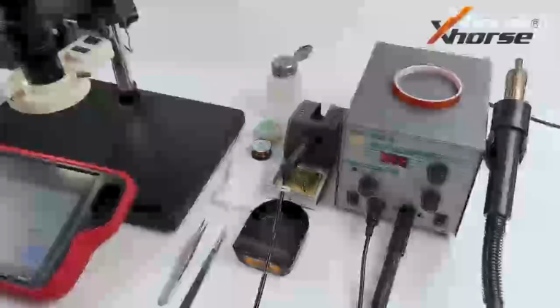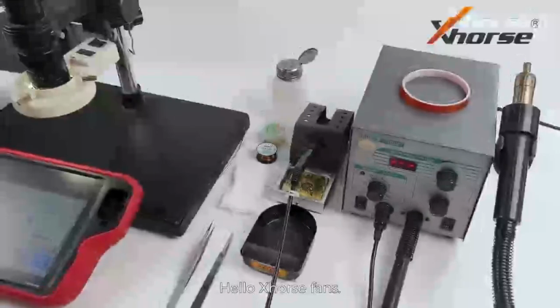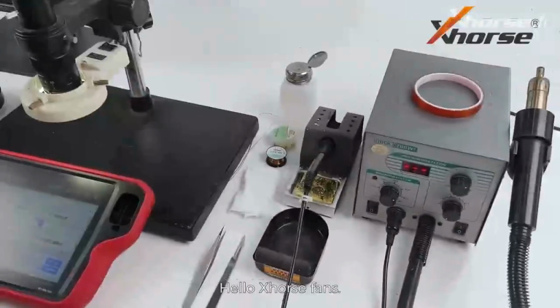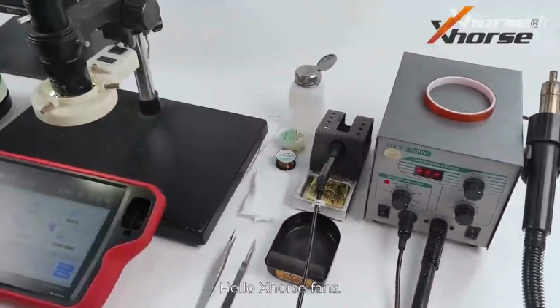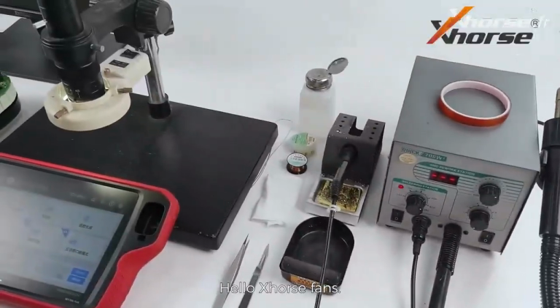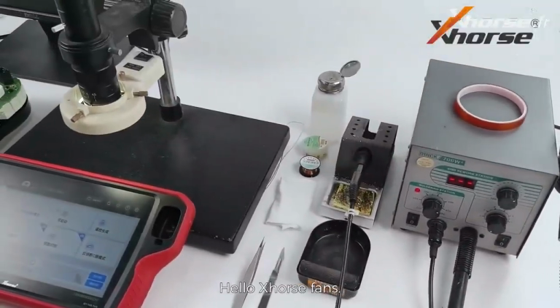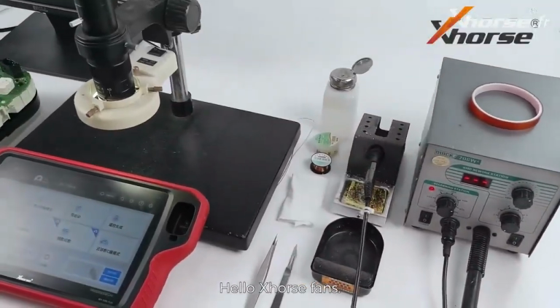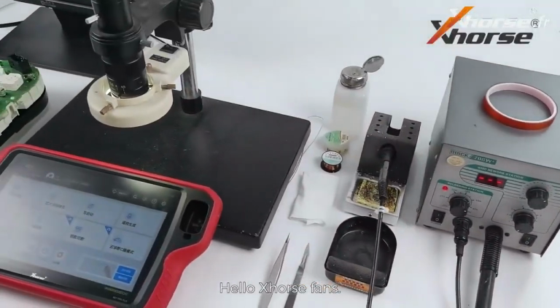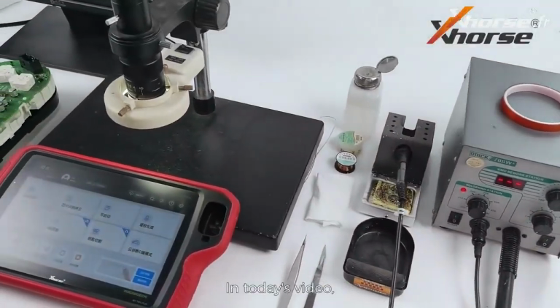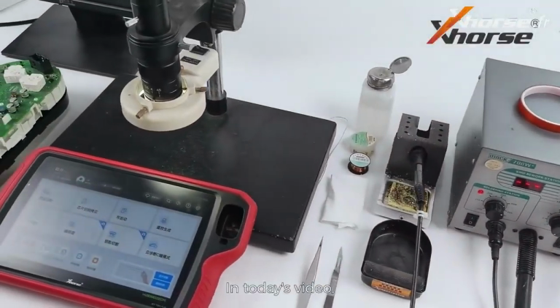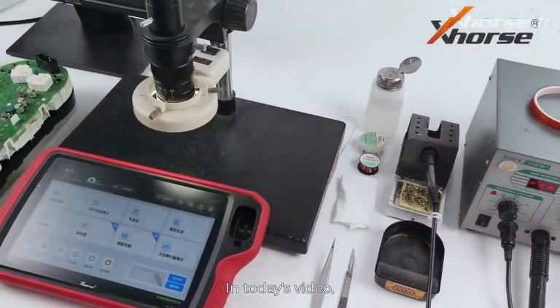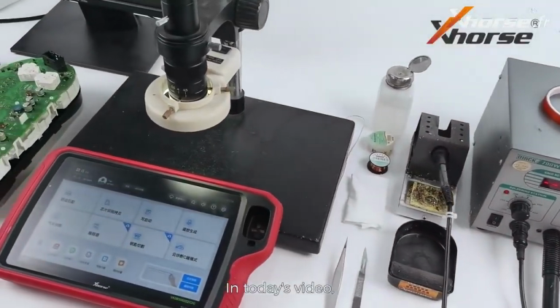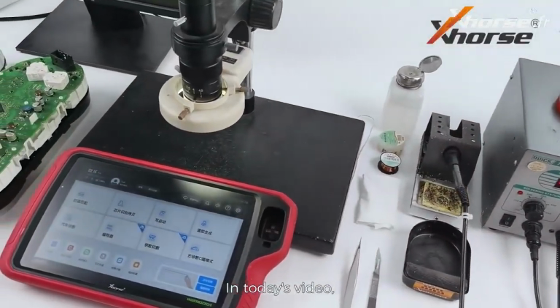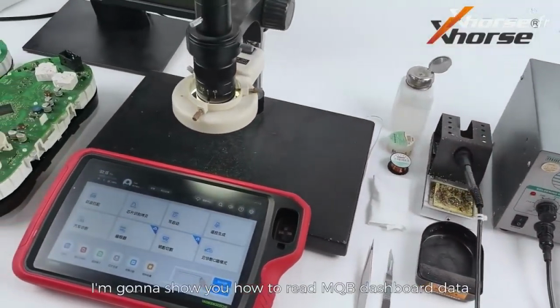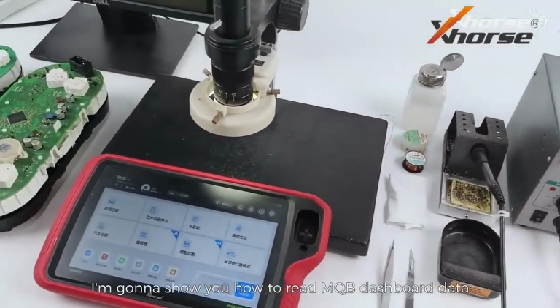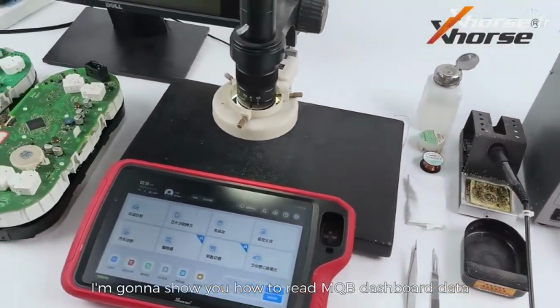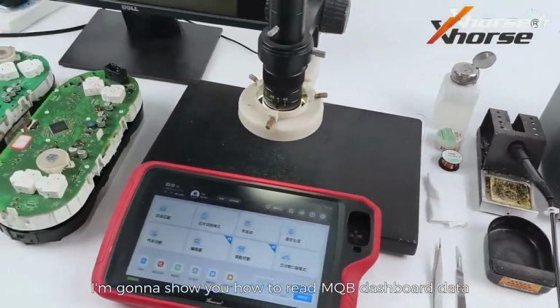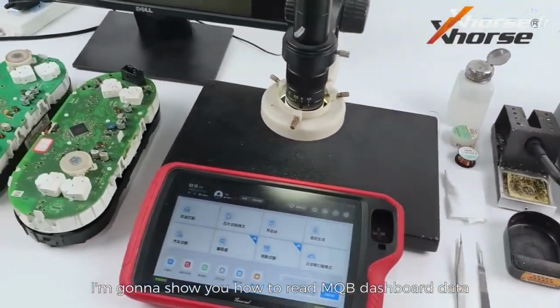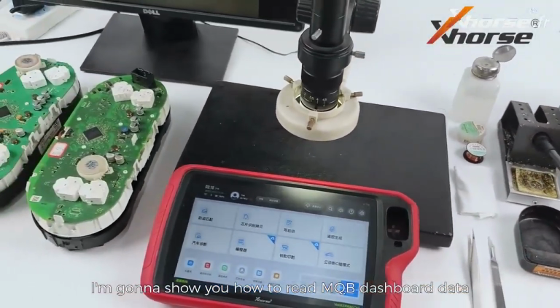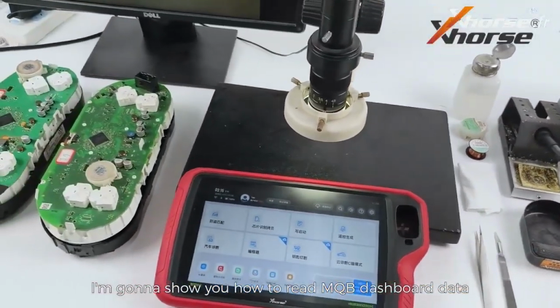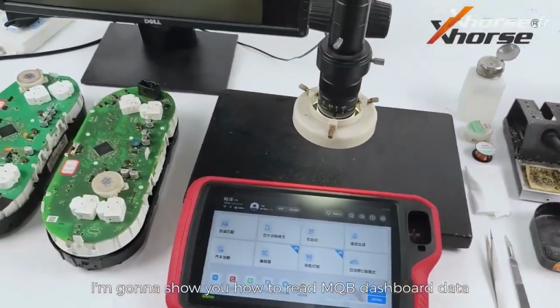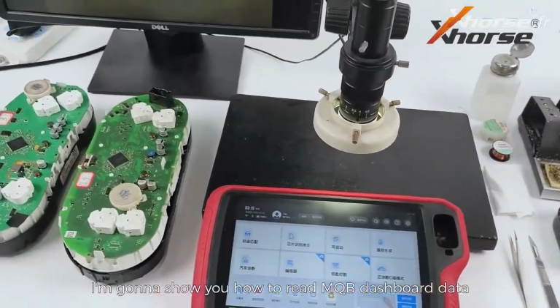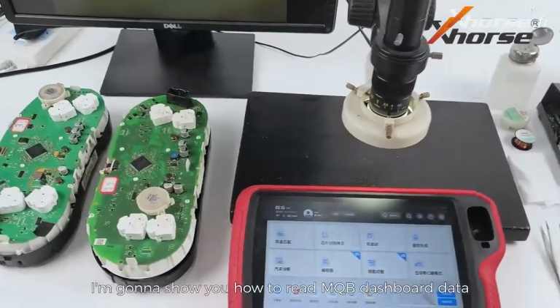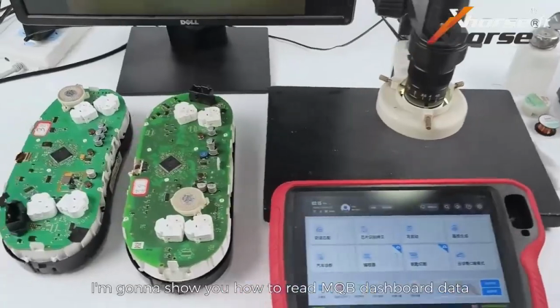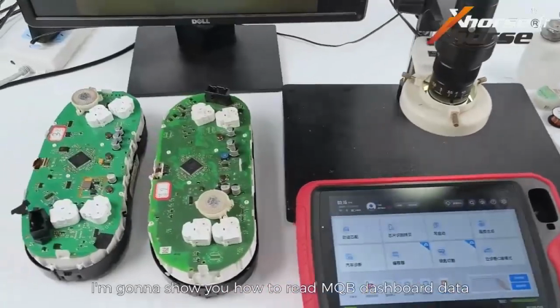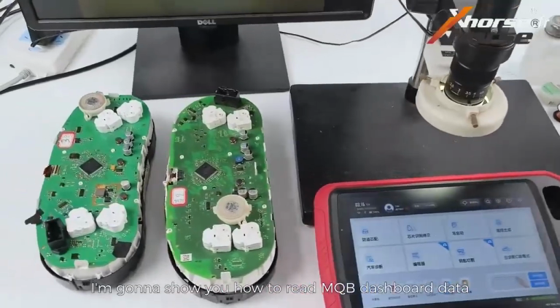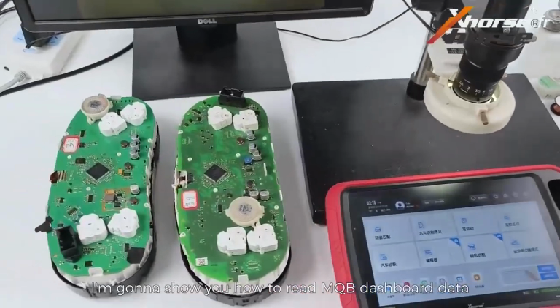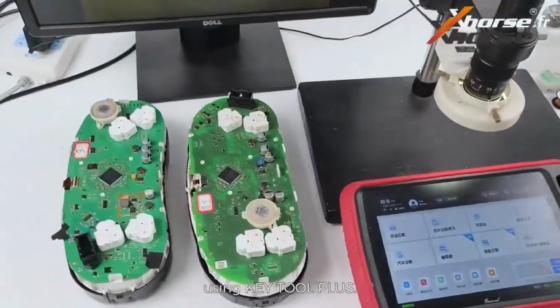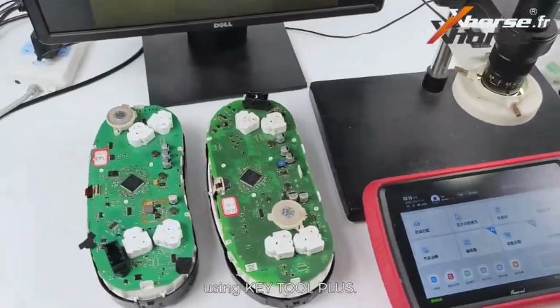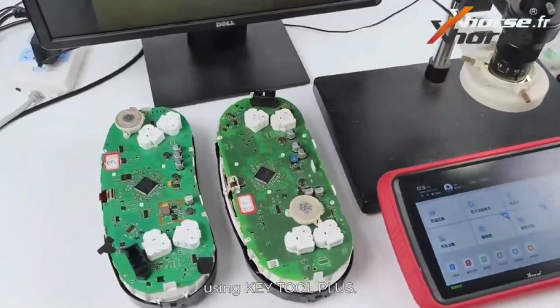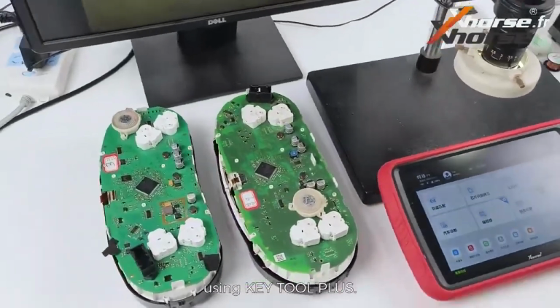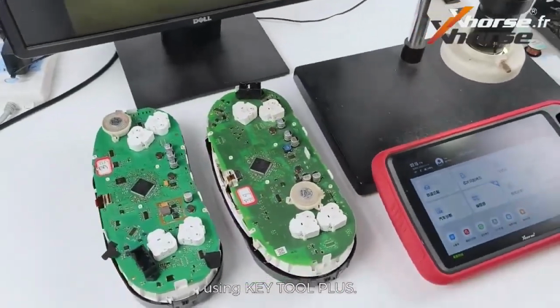Hello X-Works friends! In today's video, I'm gonna show you how to read MQB dashboard data using Key2 Plus.